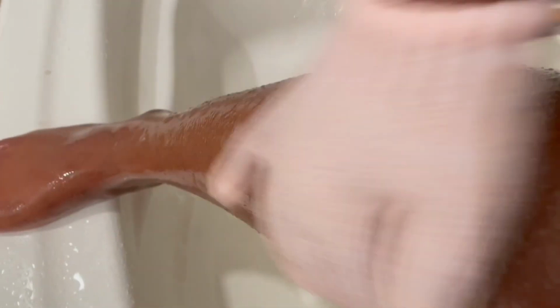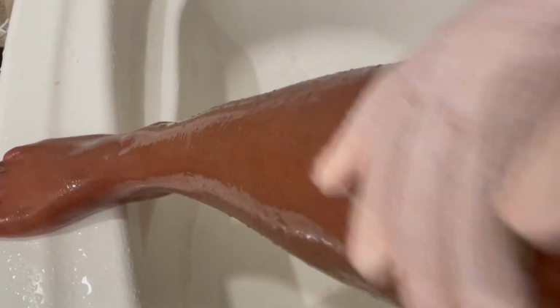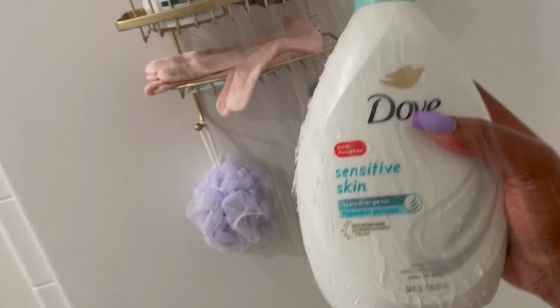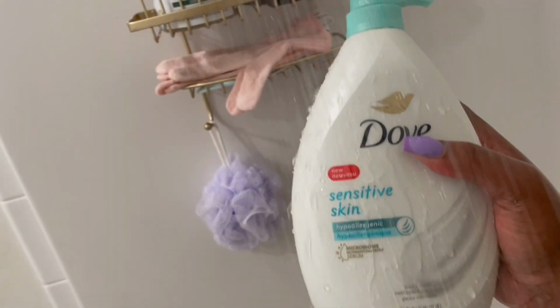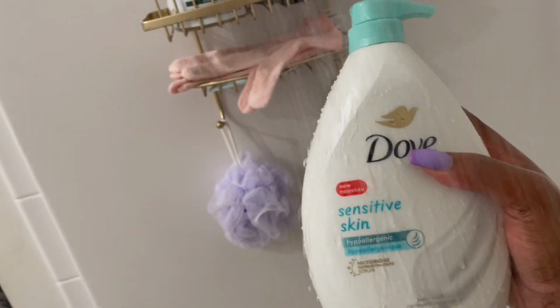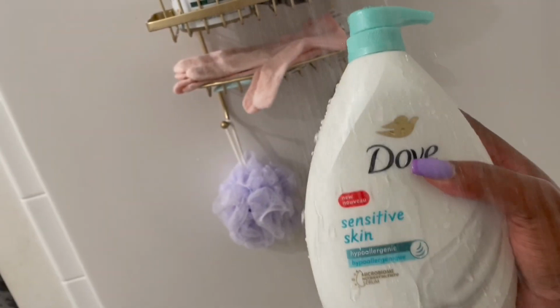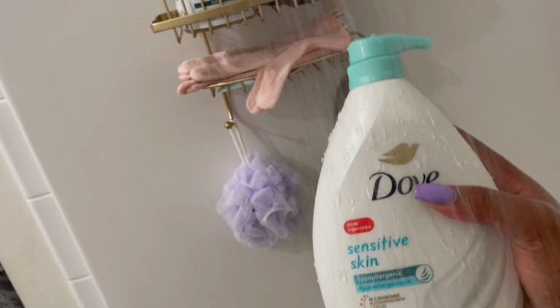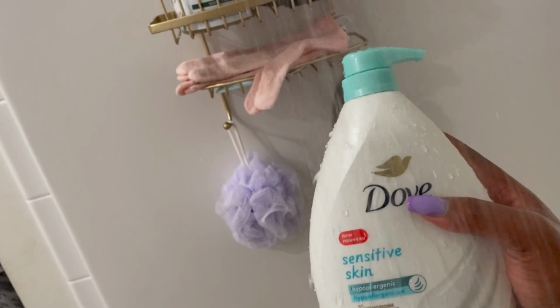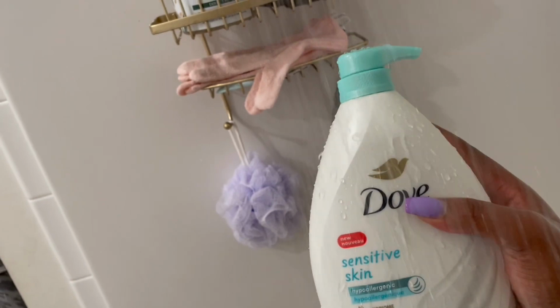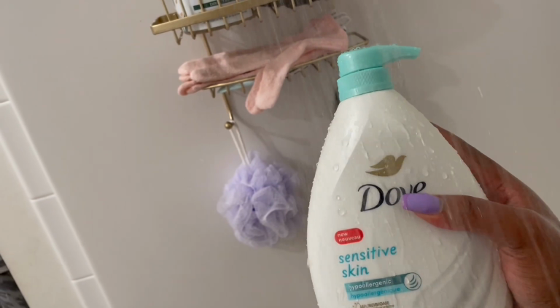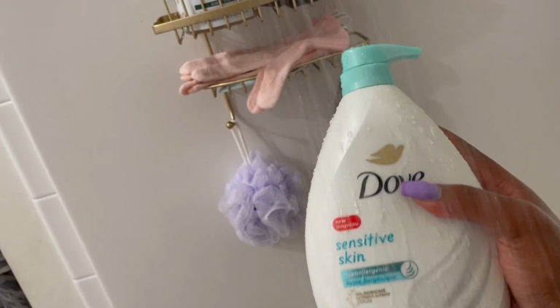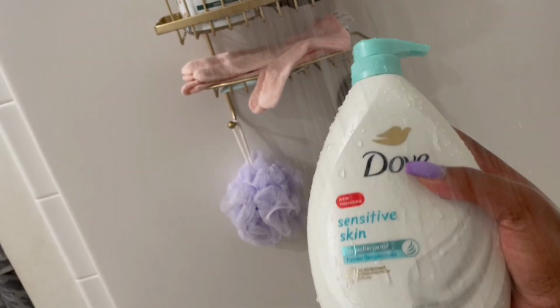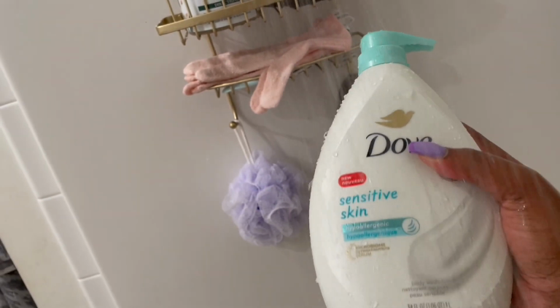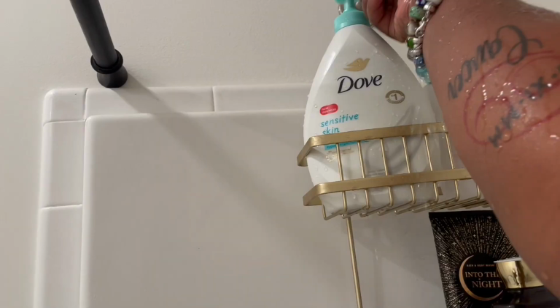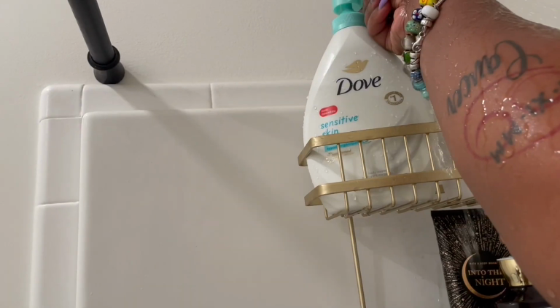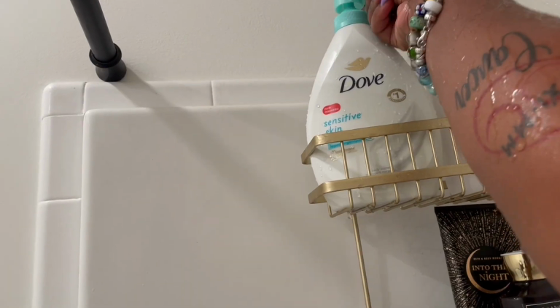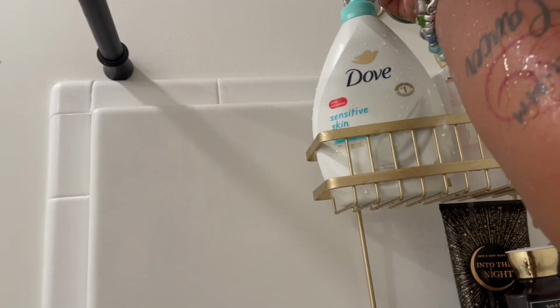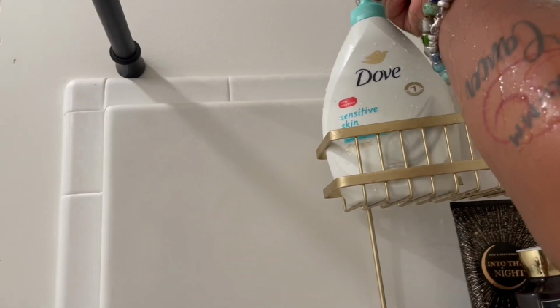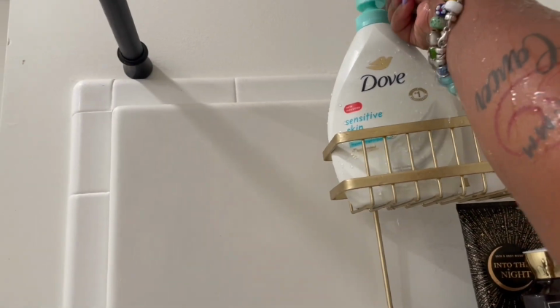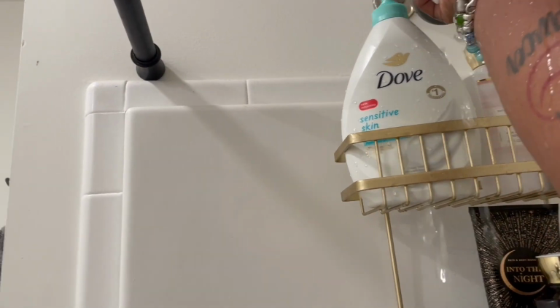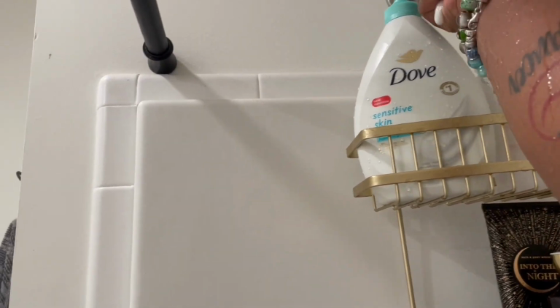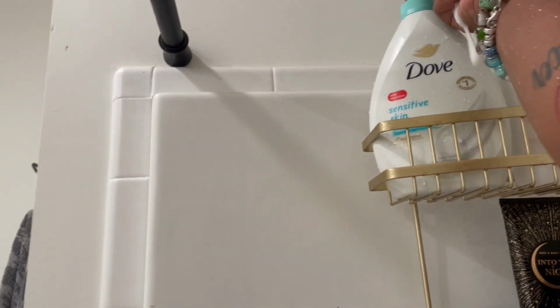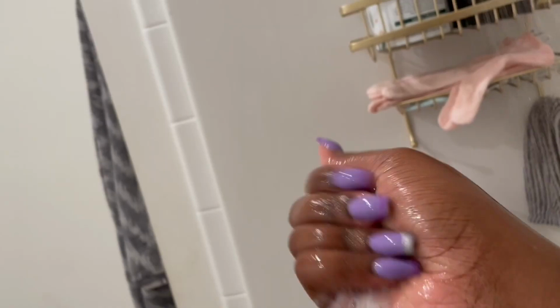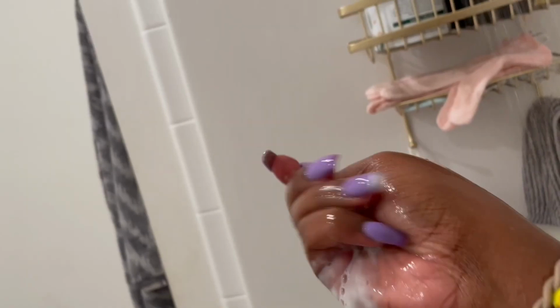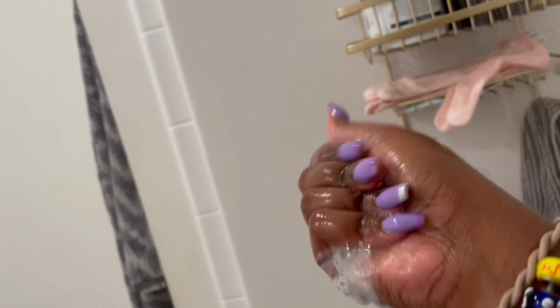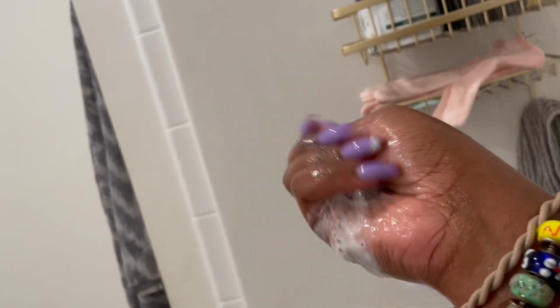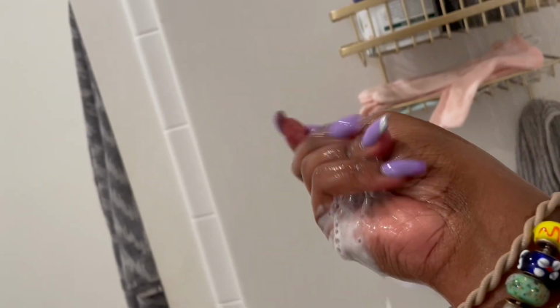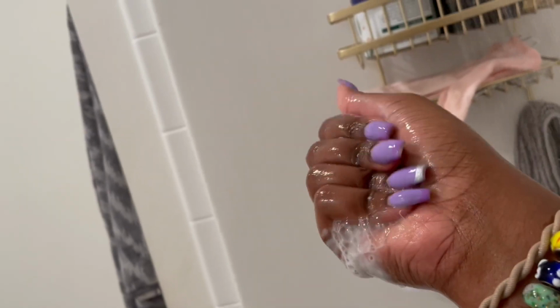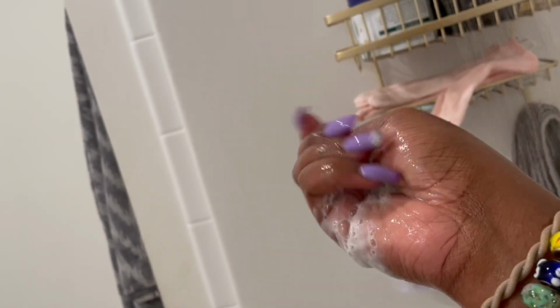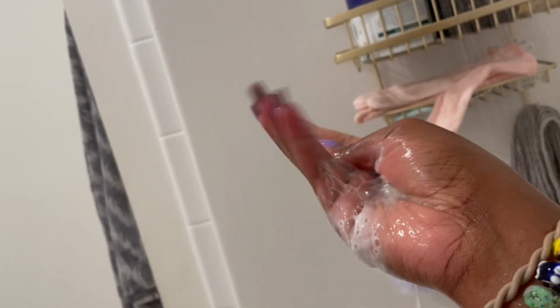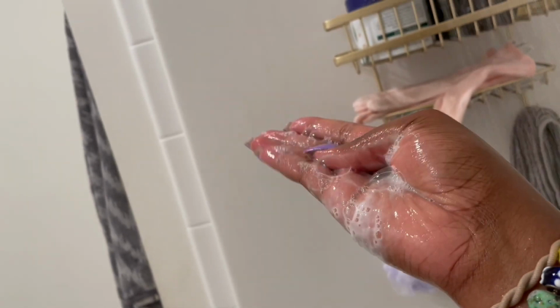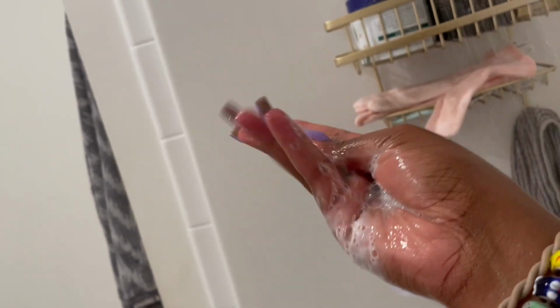Lastly, I go in with the Dove Hypoallergenic Sensitive Skin Wash, and this is just to clean my personal areas.